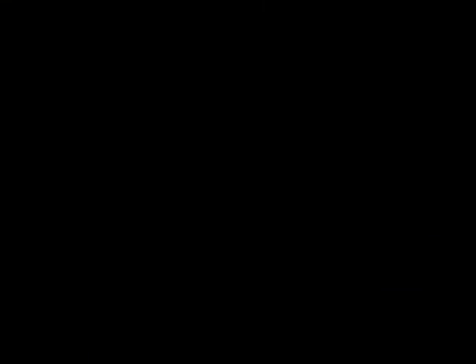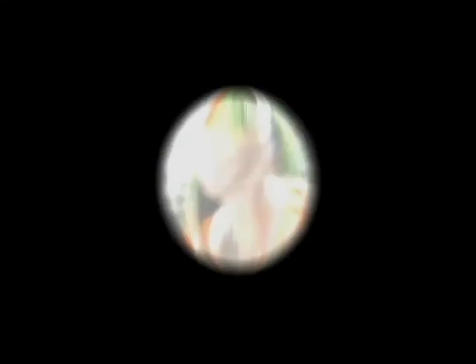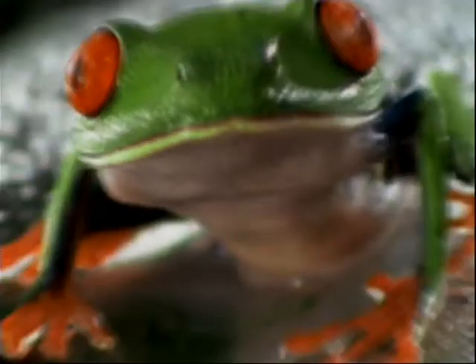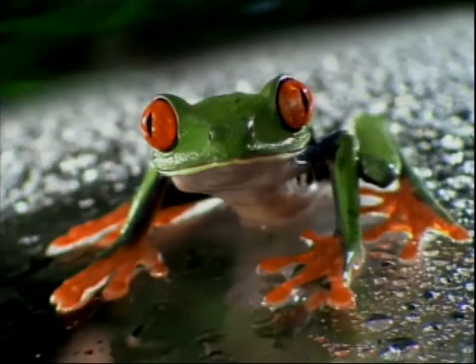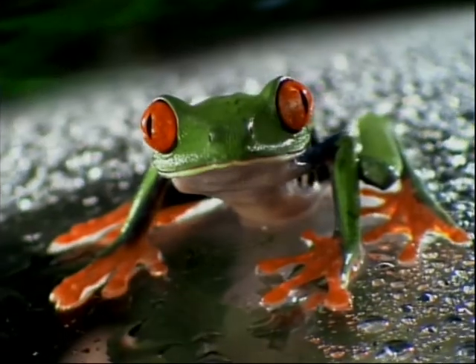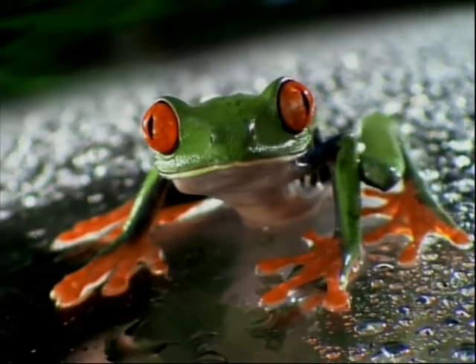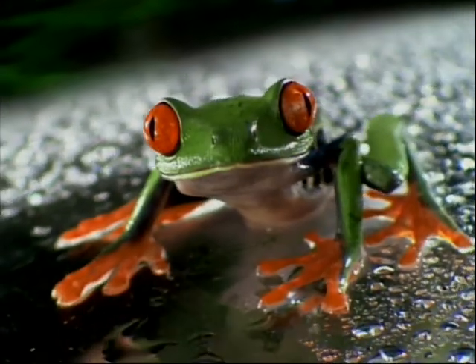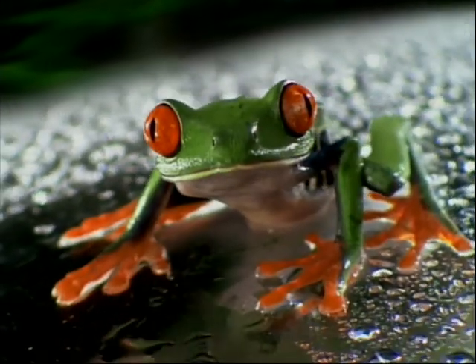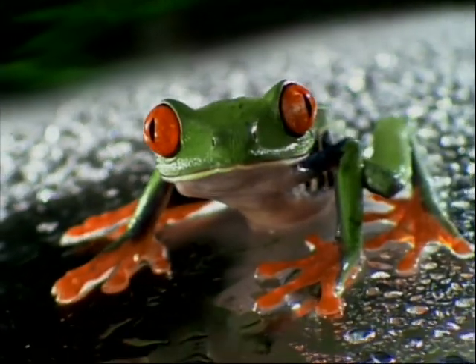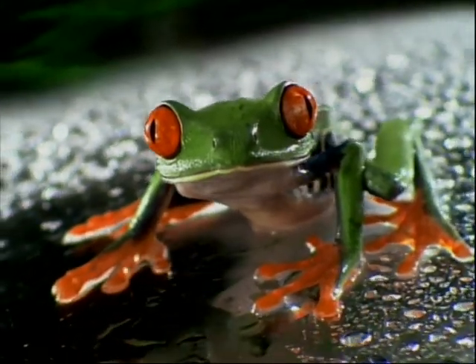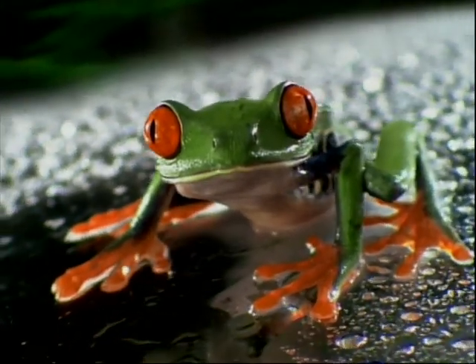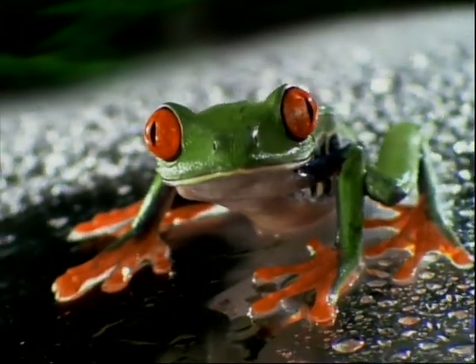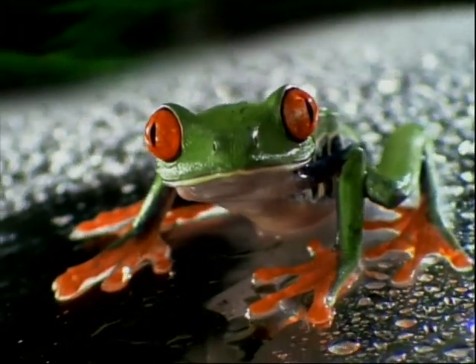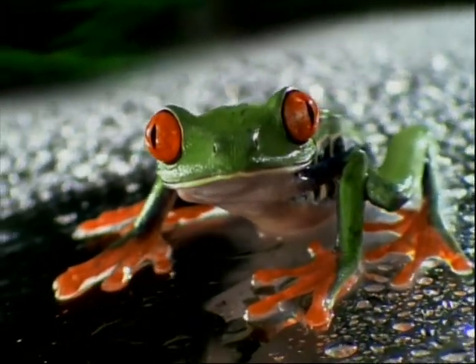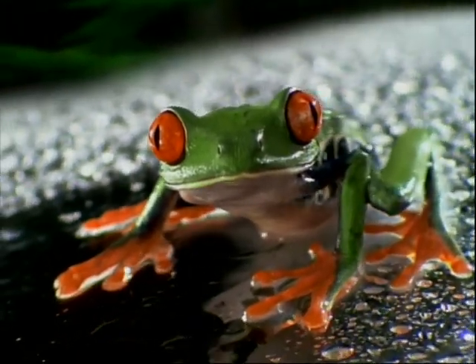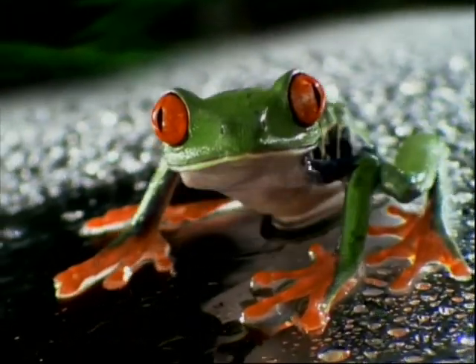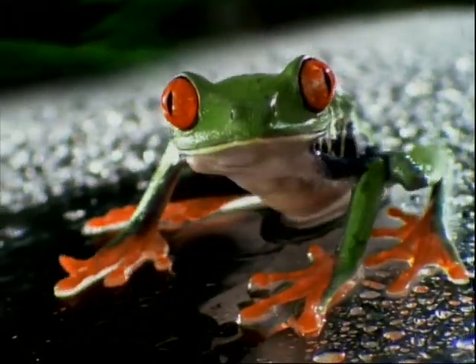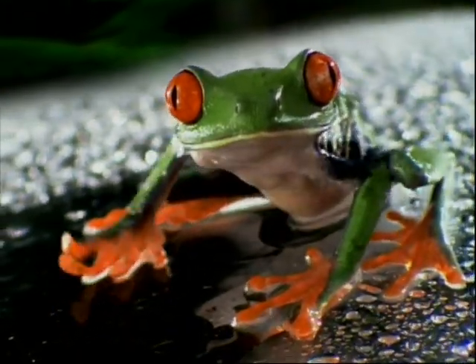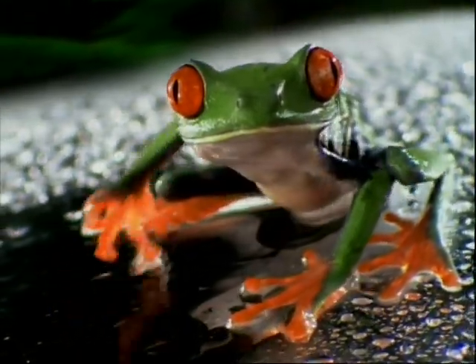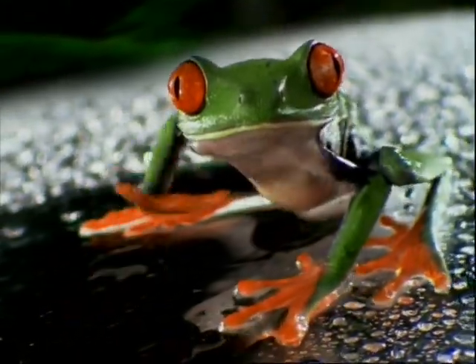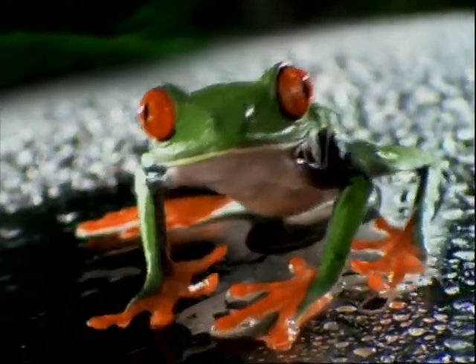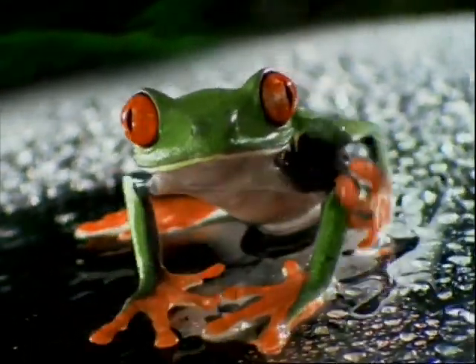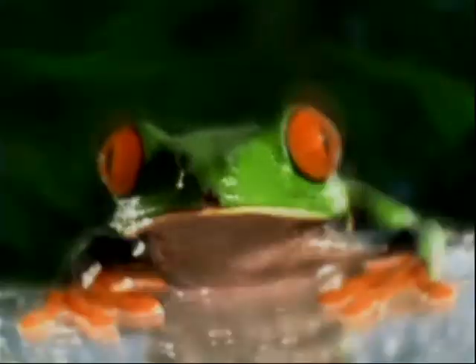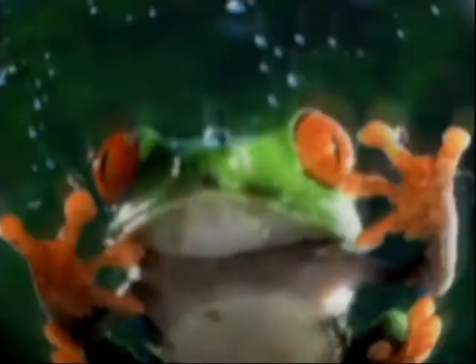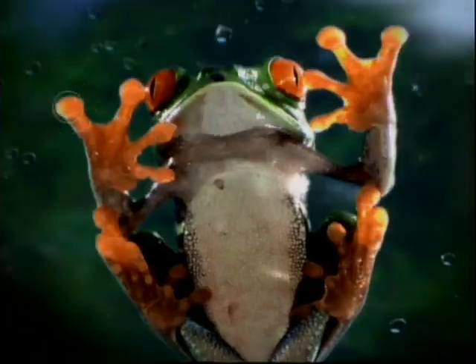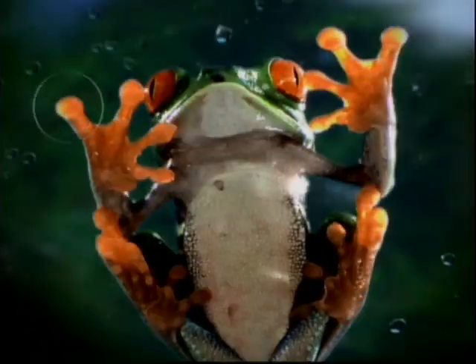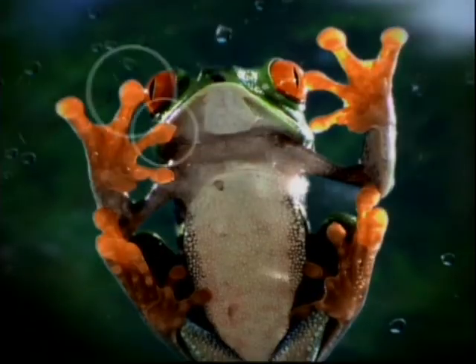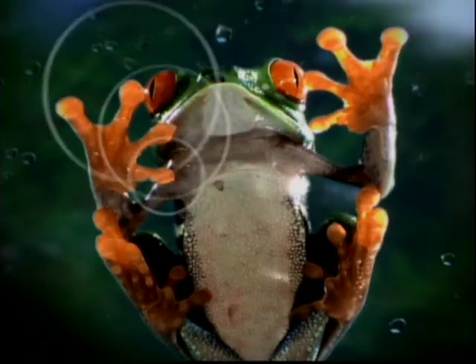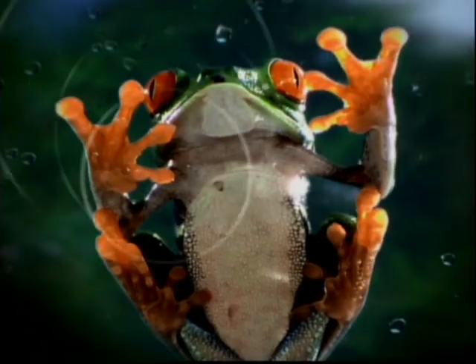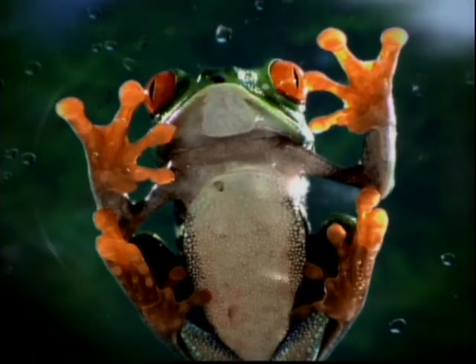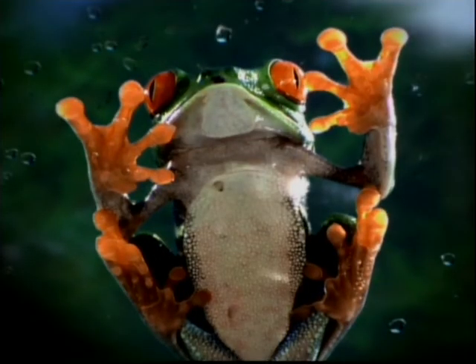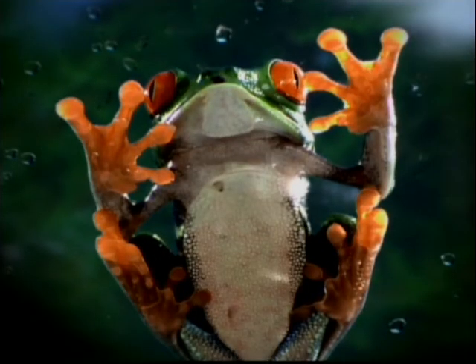The Red-Eyed Tree Frog. Cleverly equipped with suction cup-like toes so it doesn't slip.